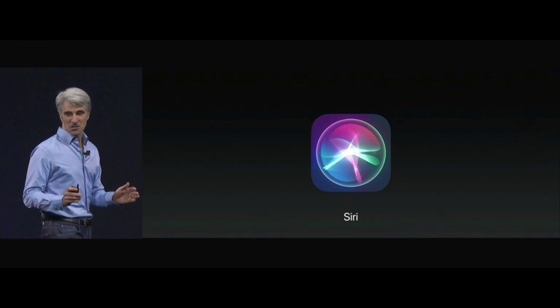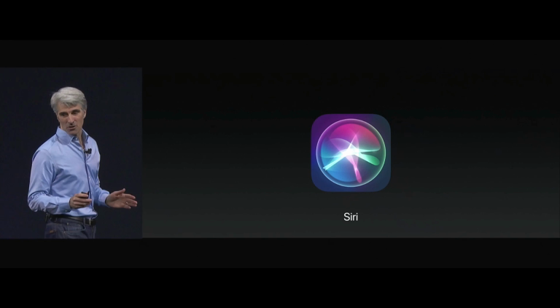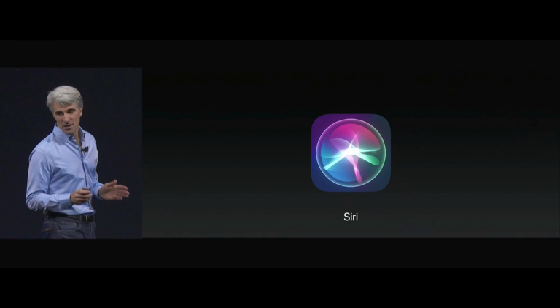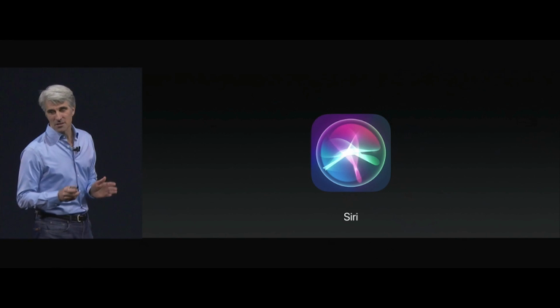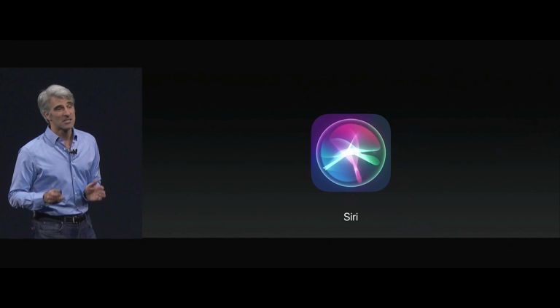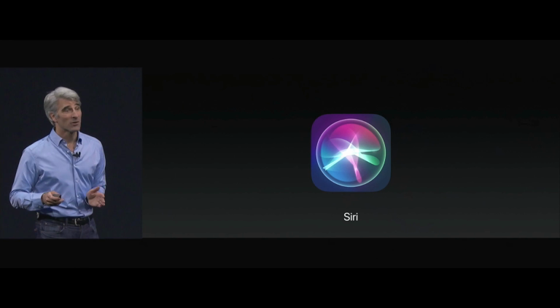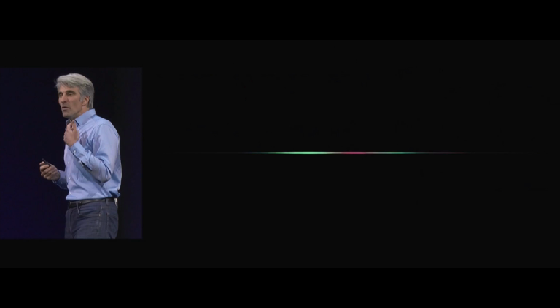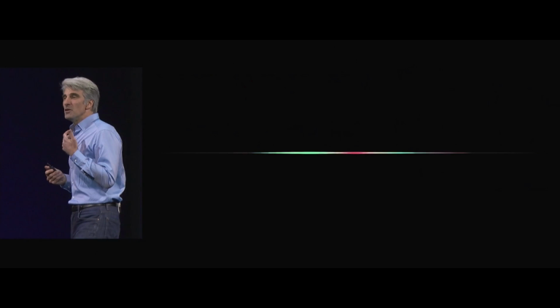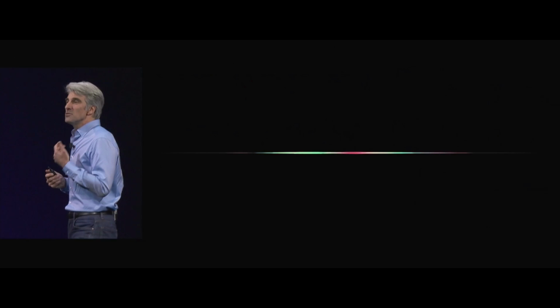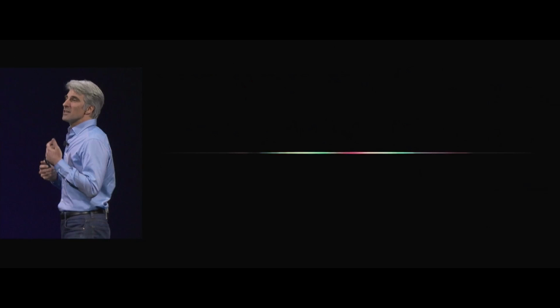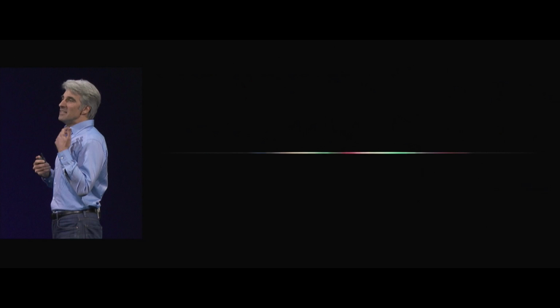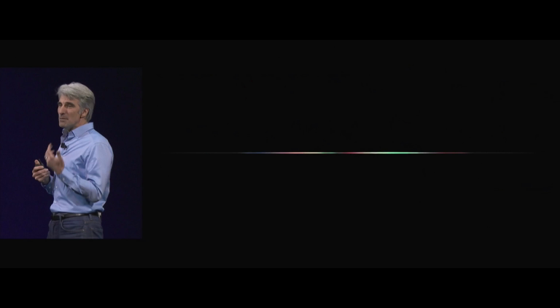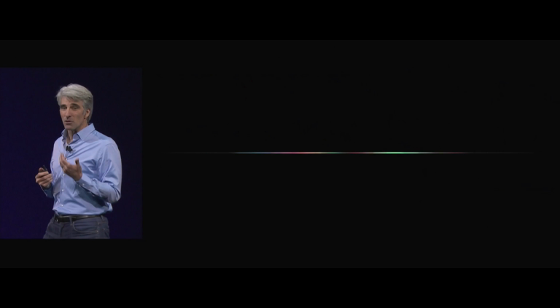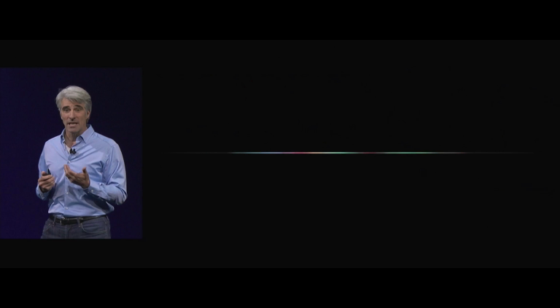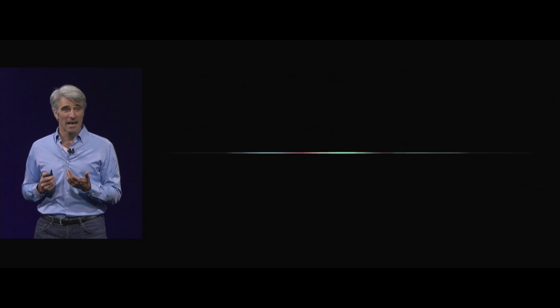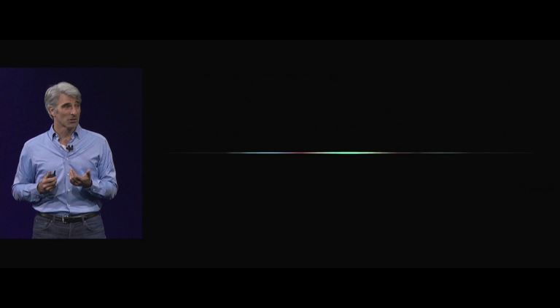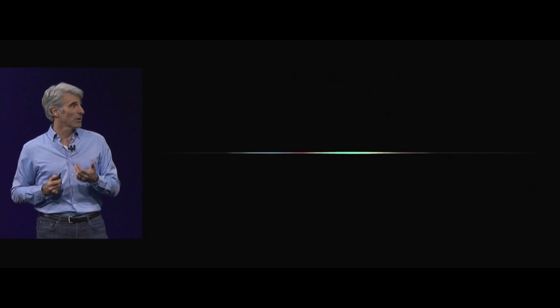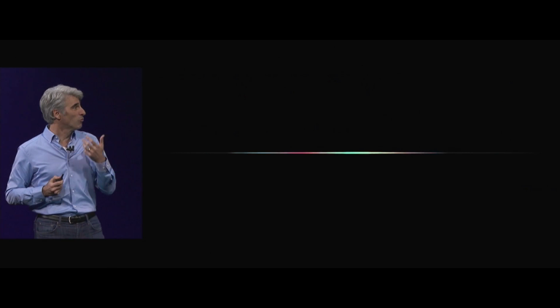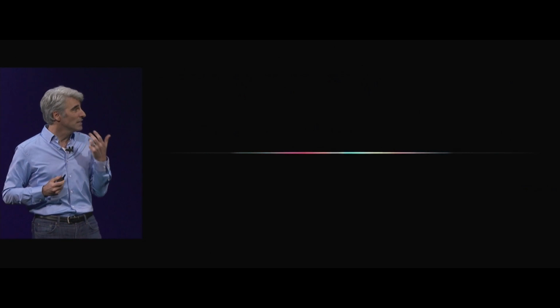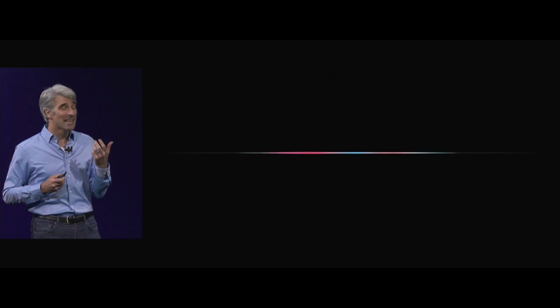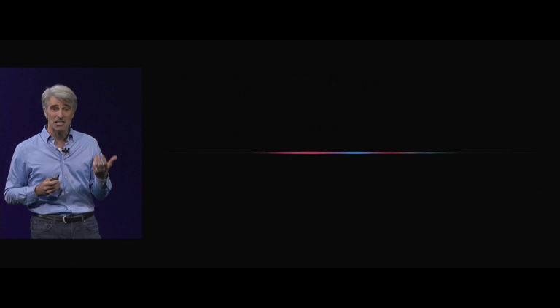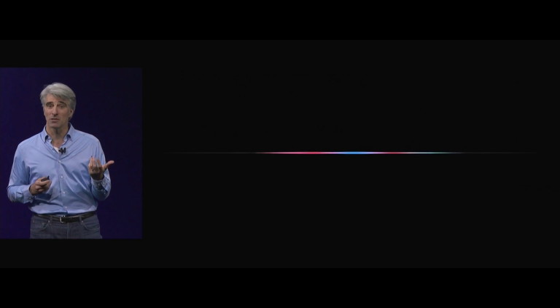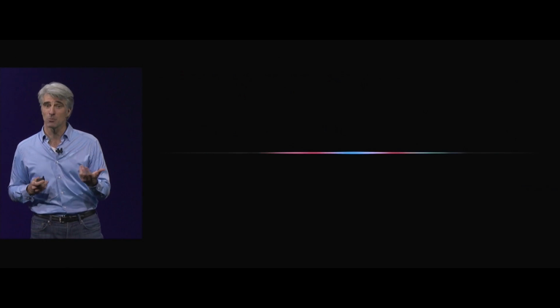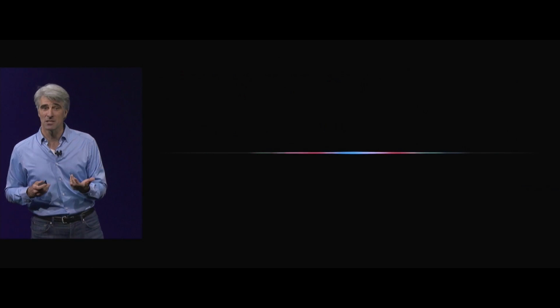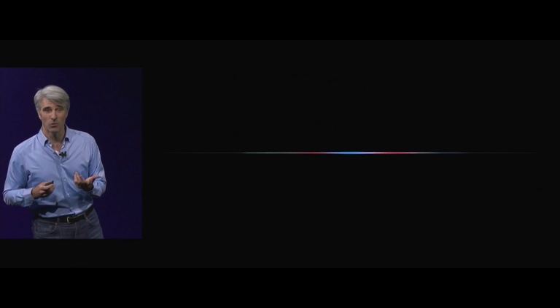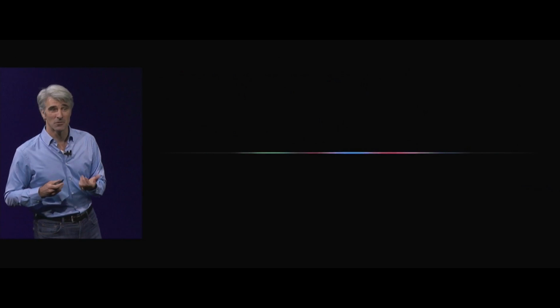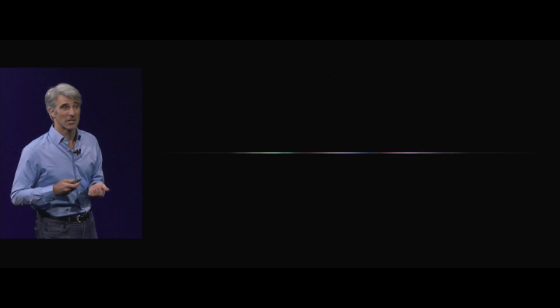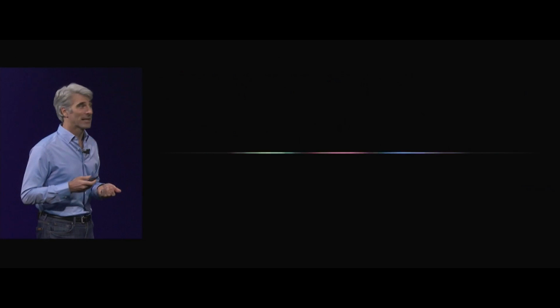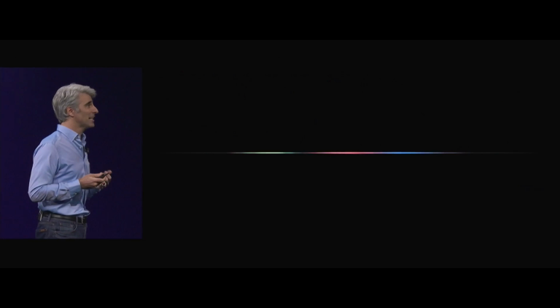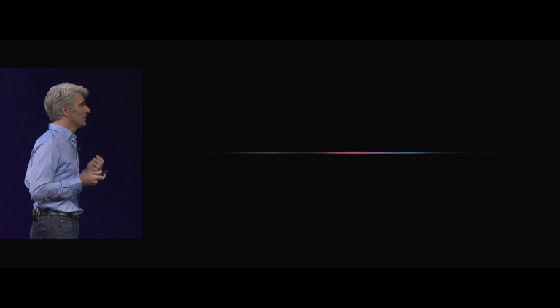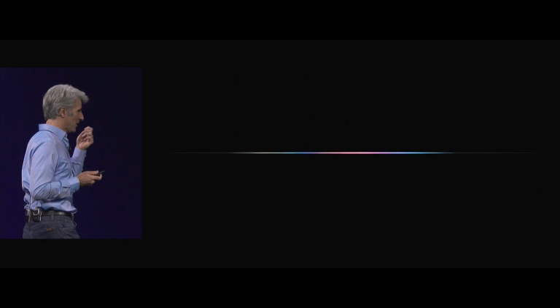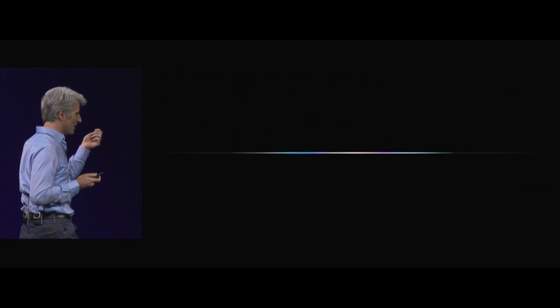Let's turn to Siri. We've used deep learning now to create a really natural and expressive voice for Siri, and I'd like you to hear it.